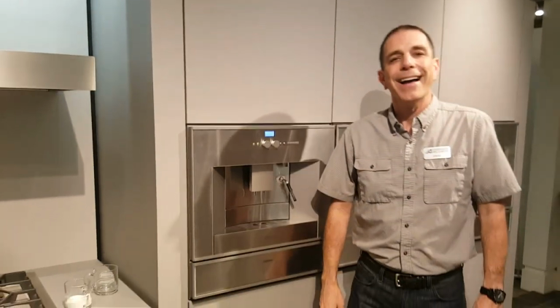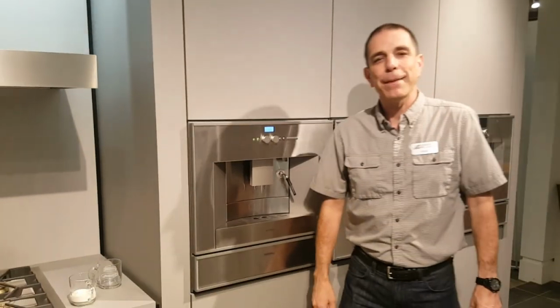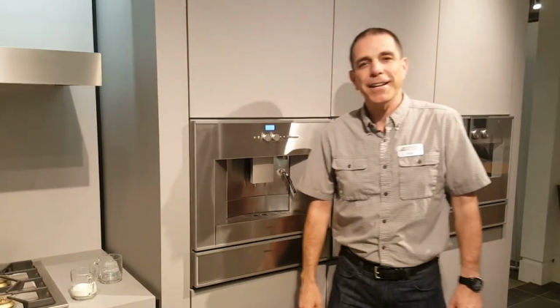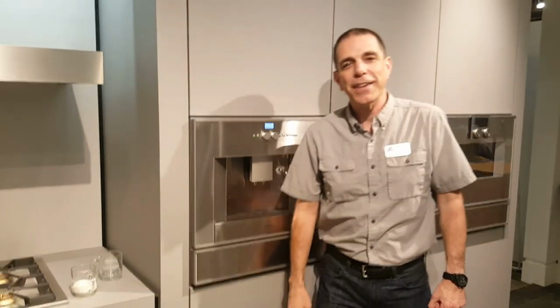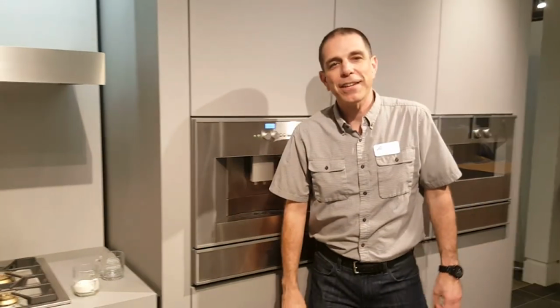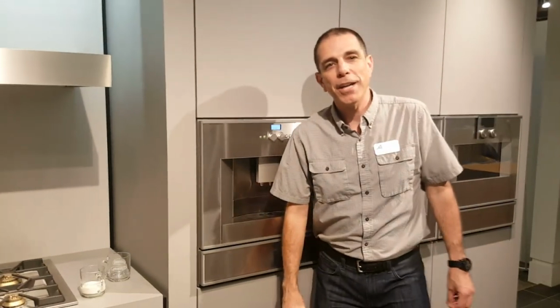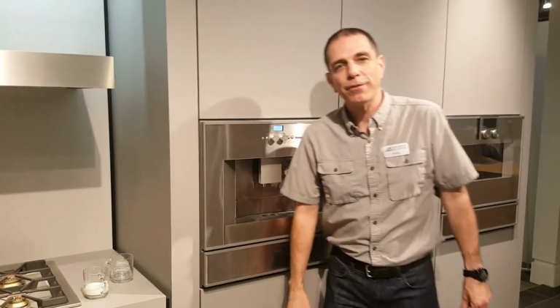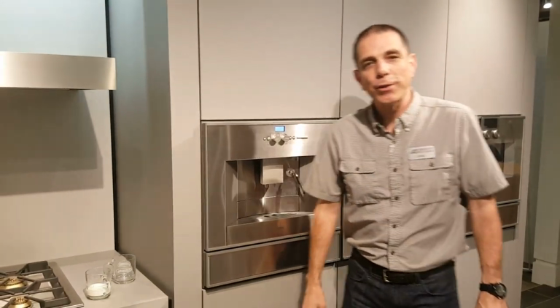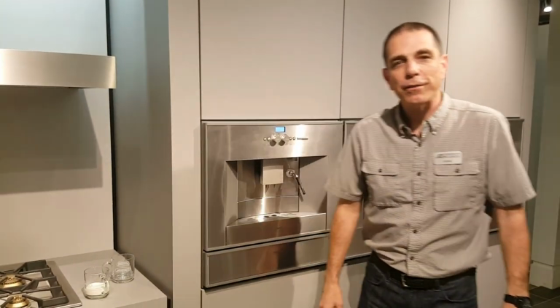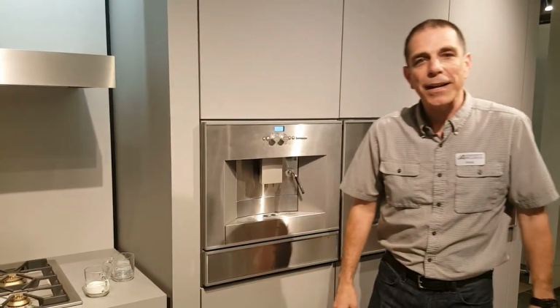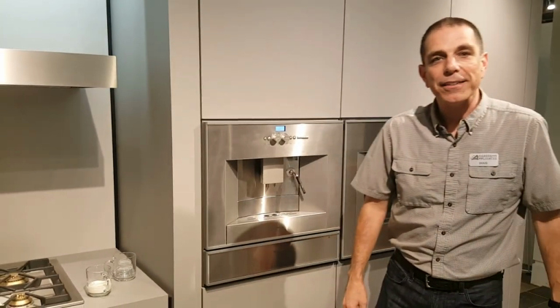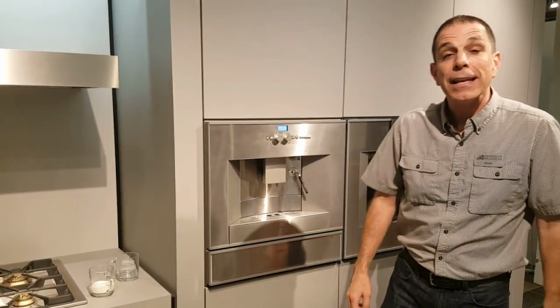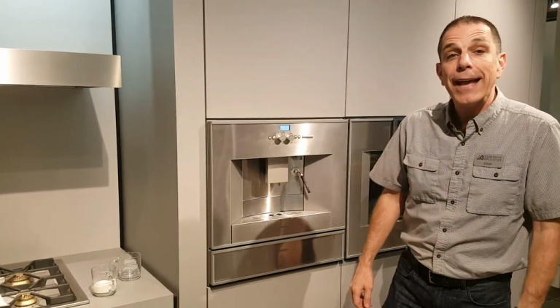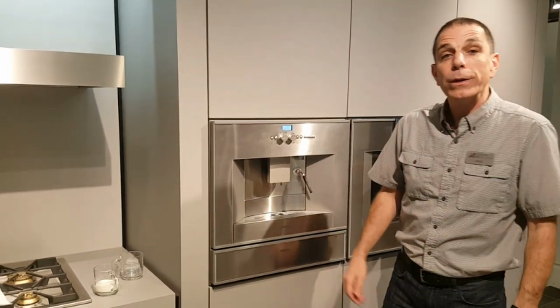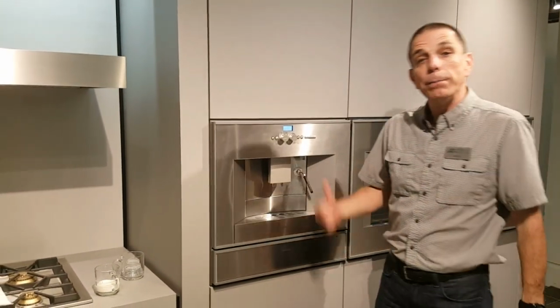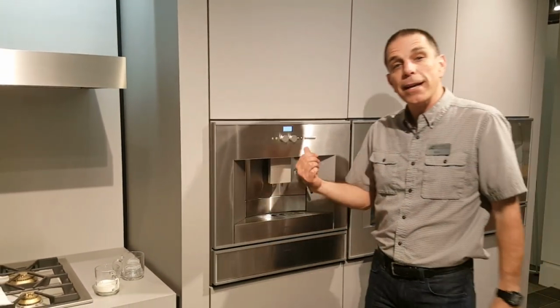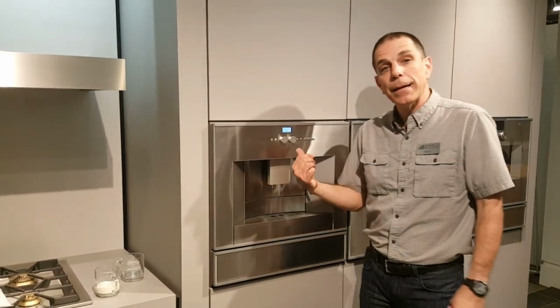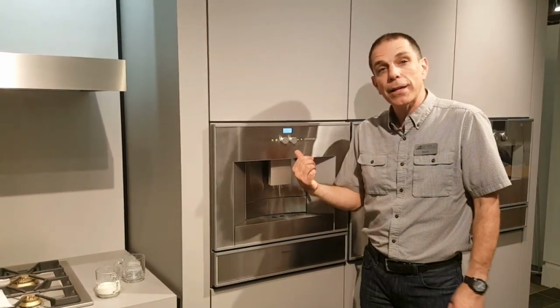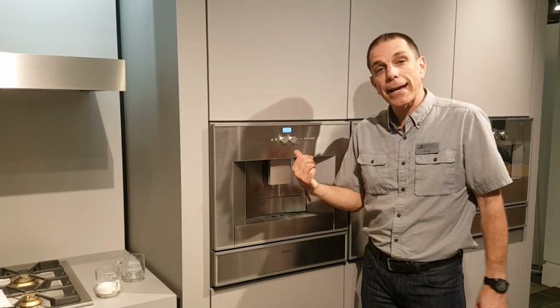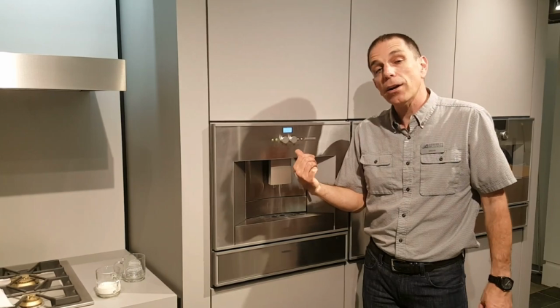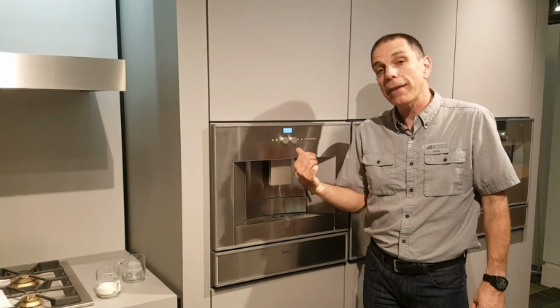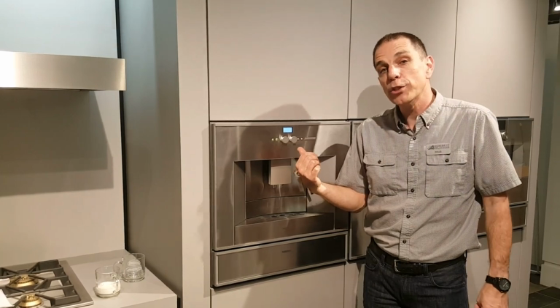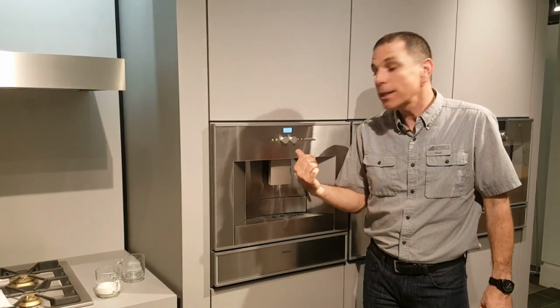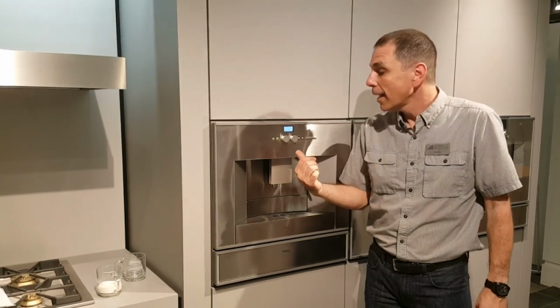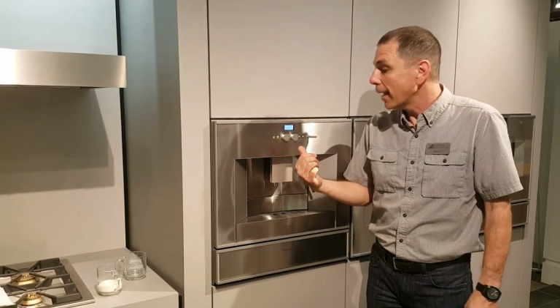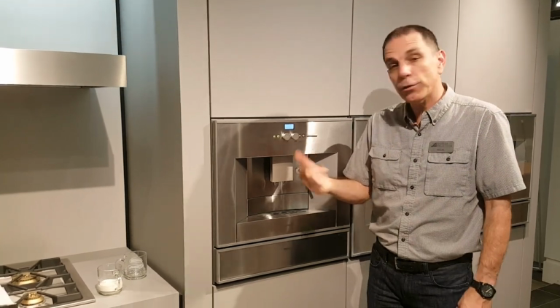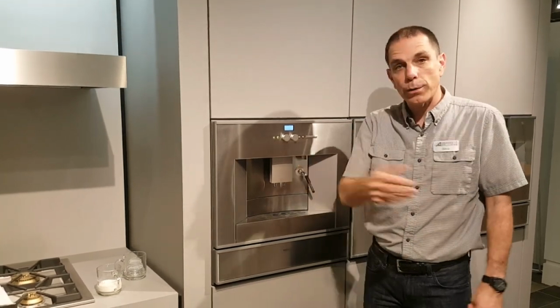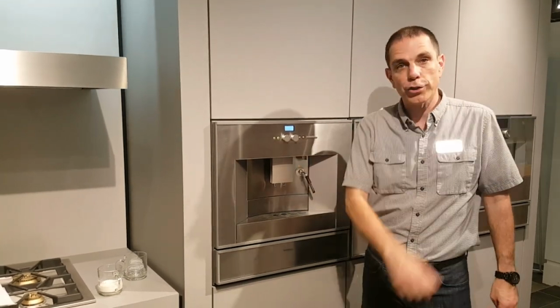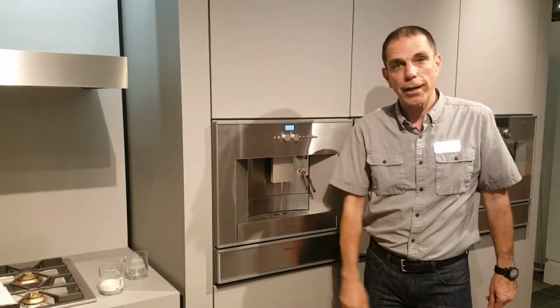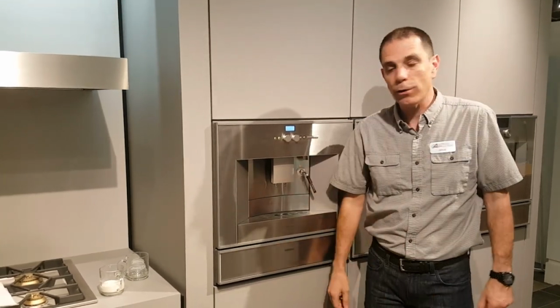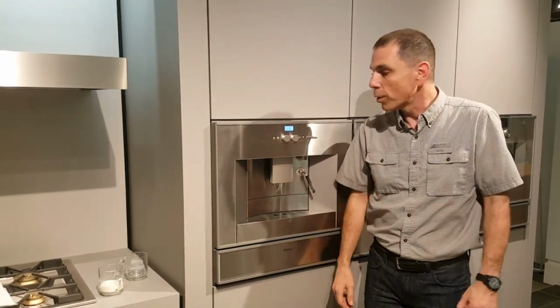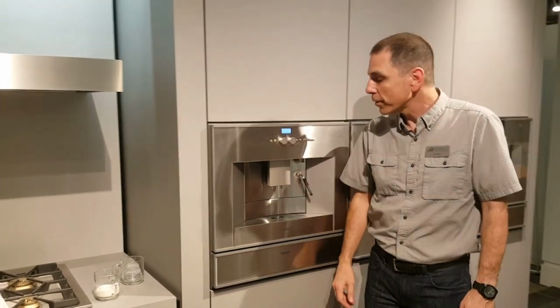Hi appliance fans, I'm Doug from Aggressive Appliances. Last week we blogged about the Gaggenau coffee machine, and this week we're going to show you how it works.